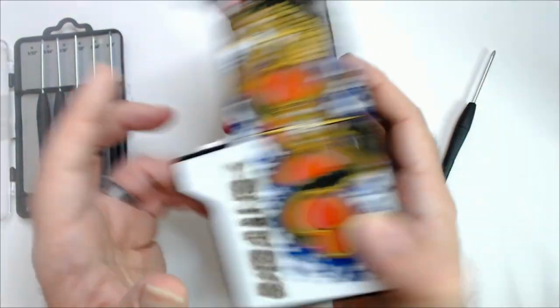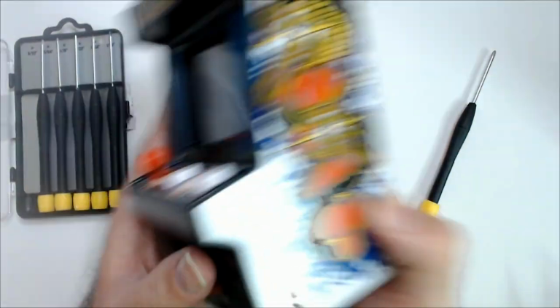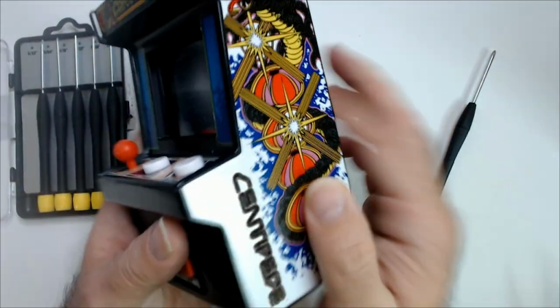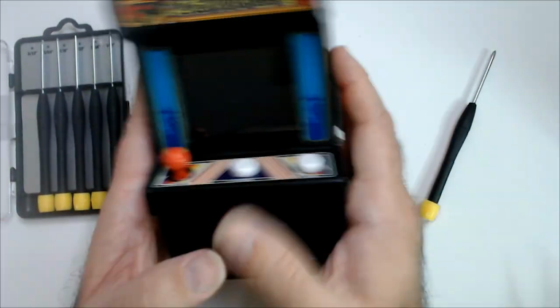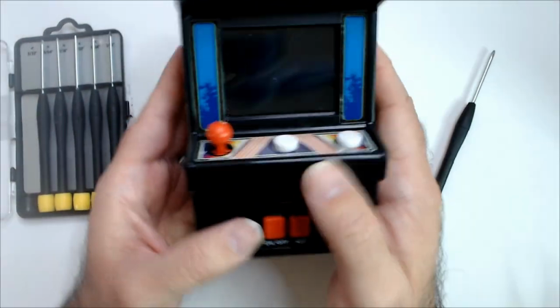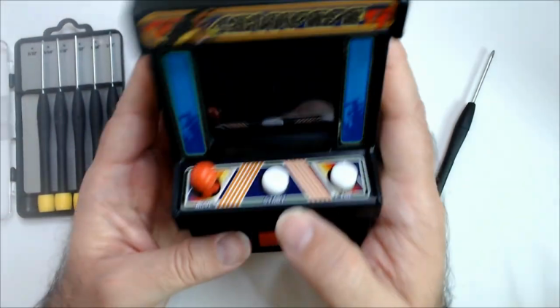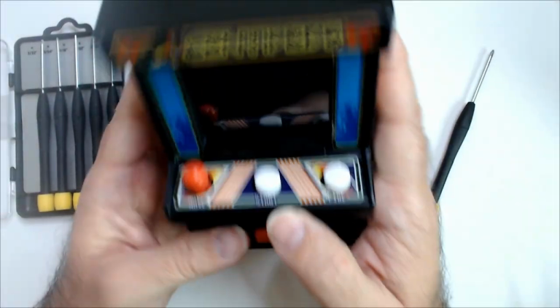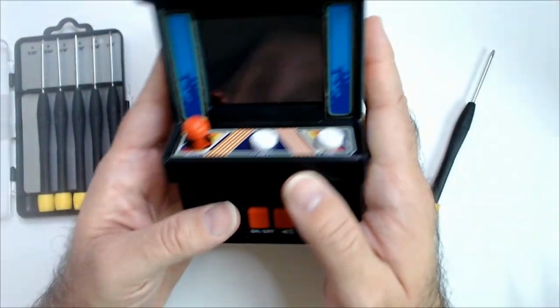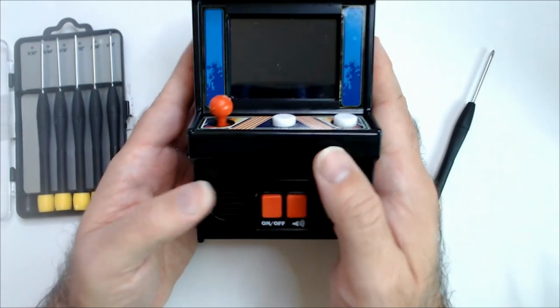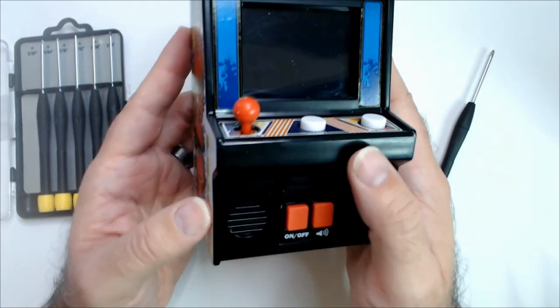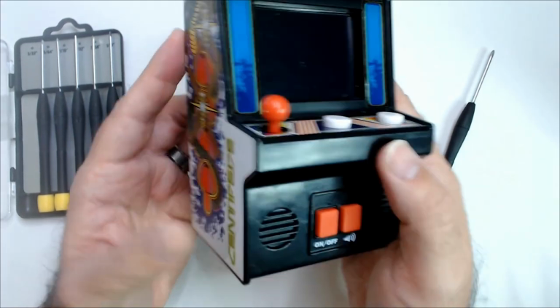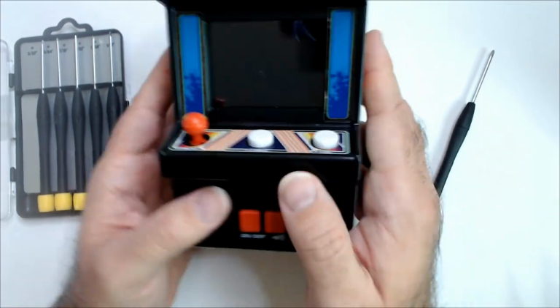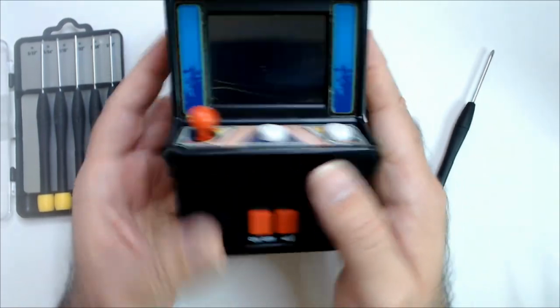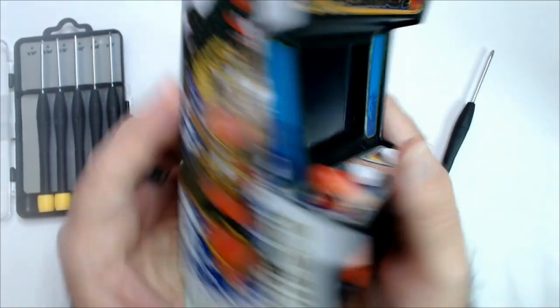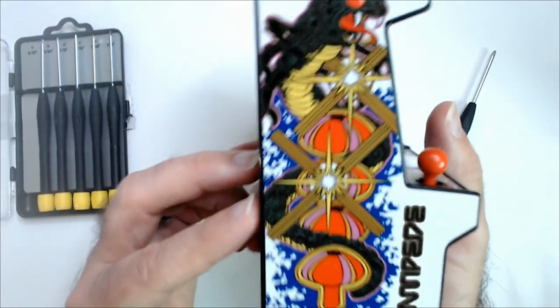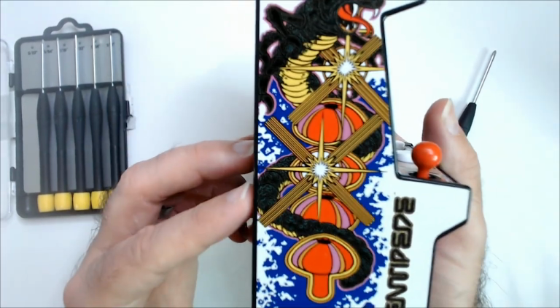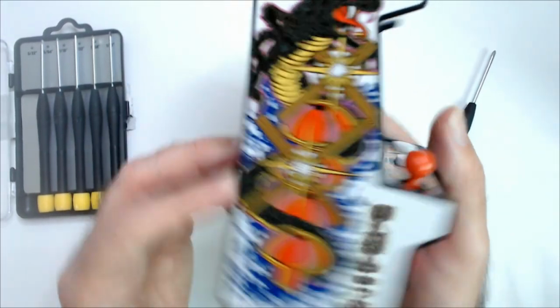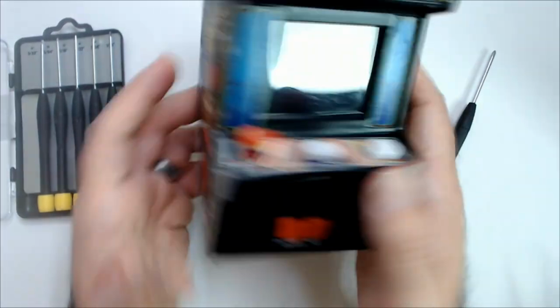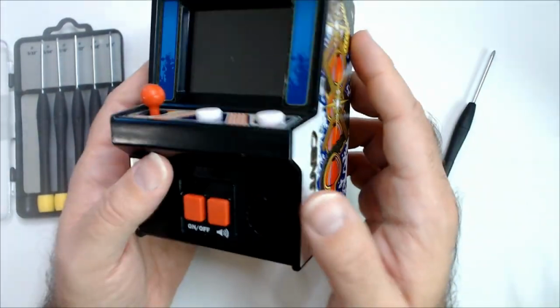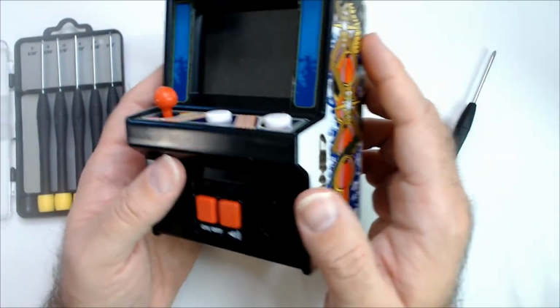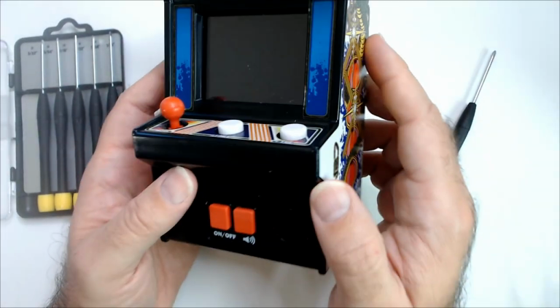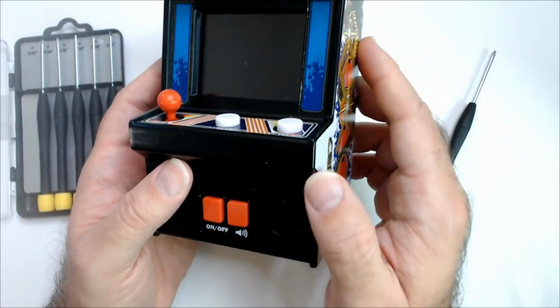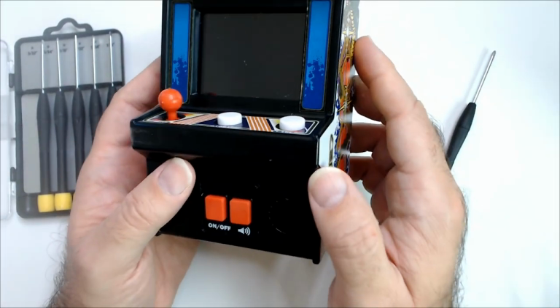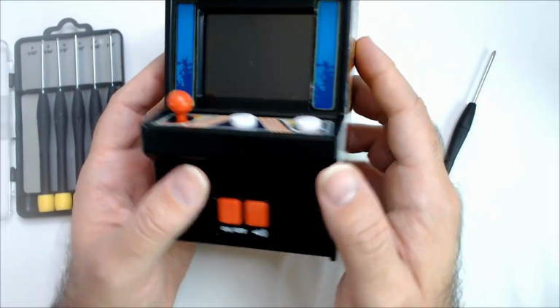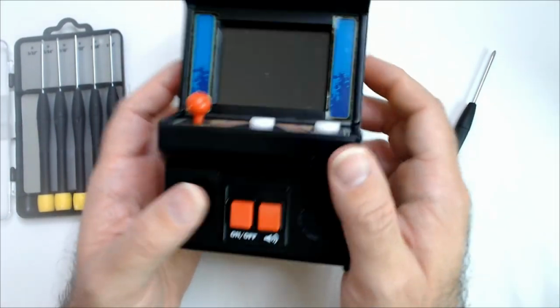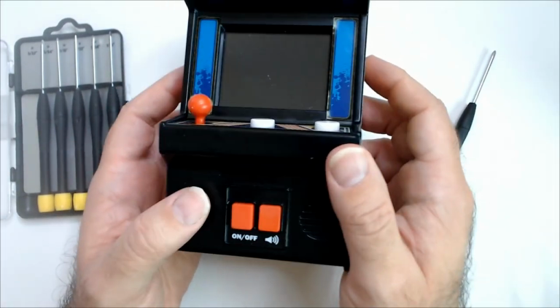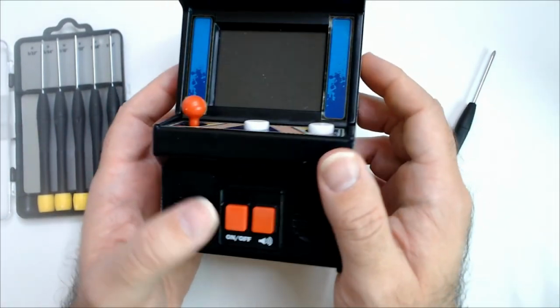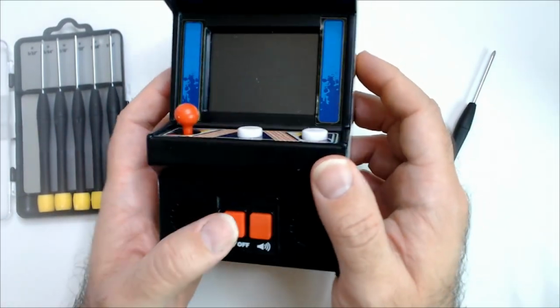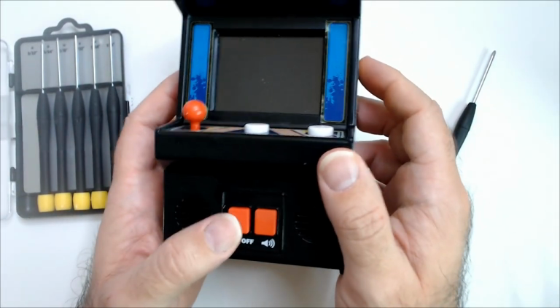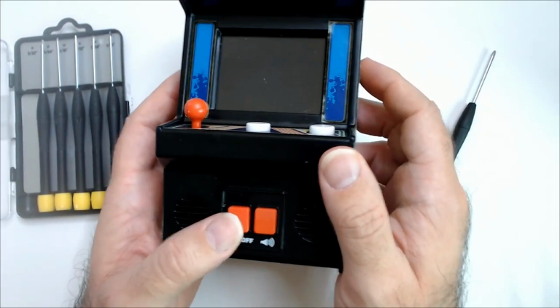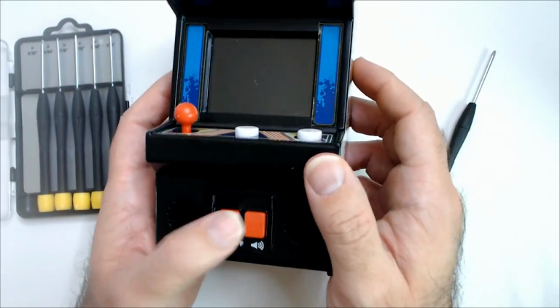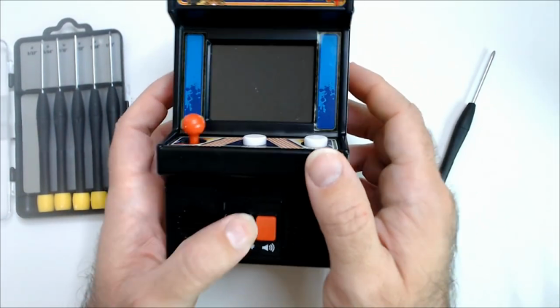Anyway, I'm glad this works. I've got my Dollar Tree batteries in there and it powers on just fine.